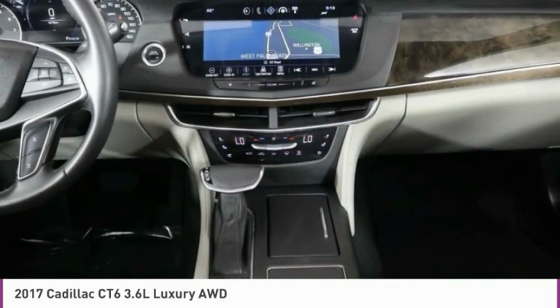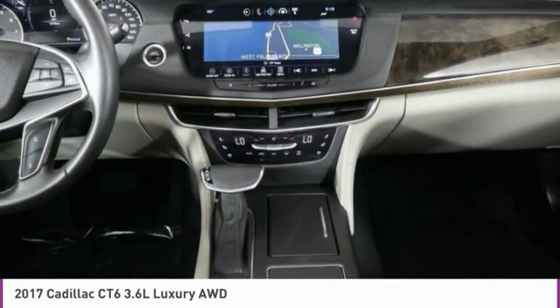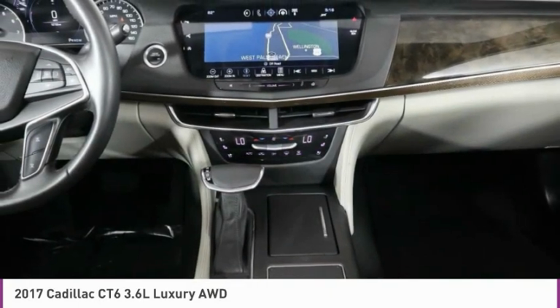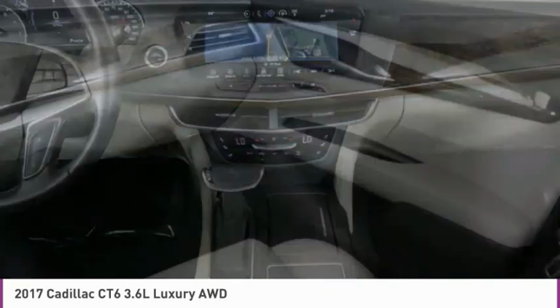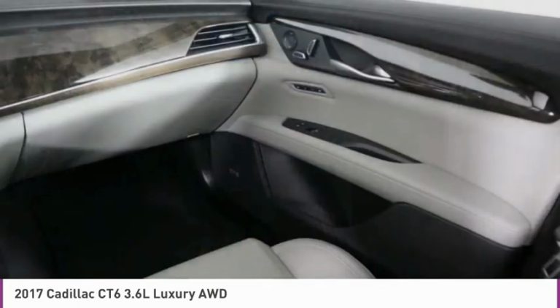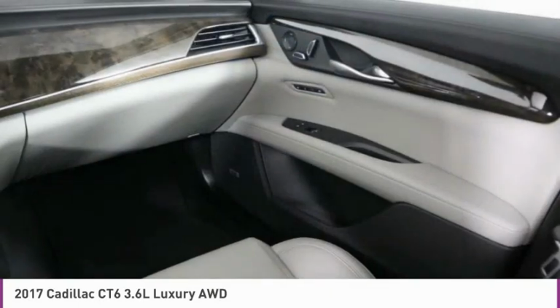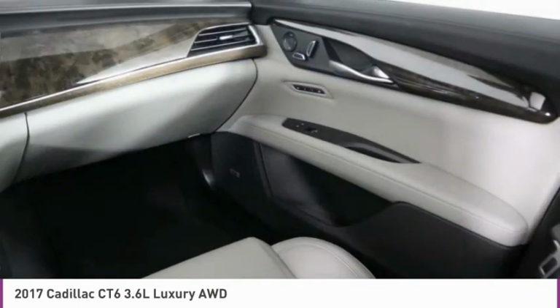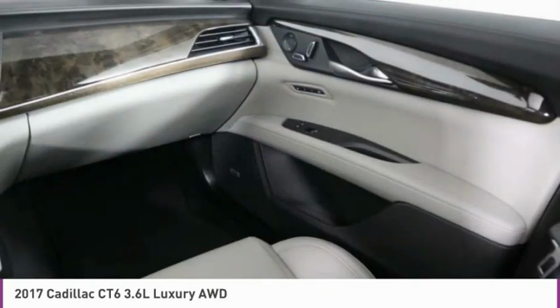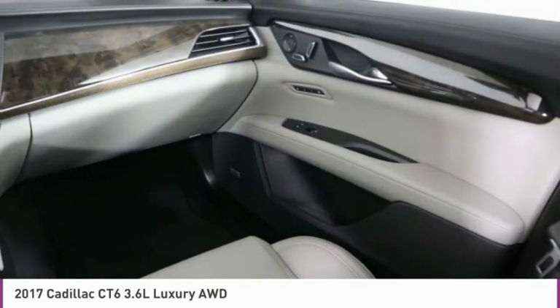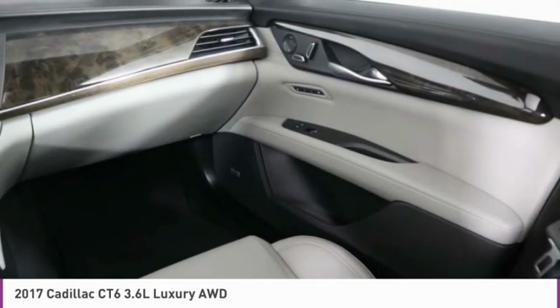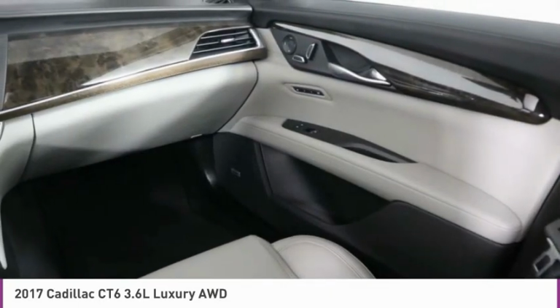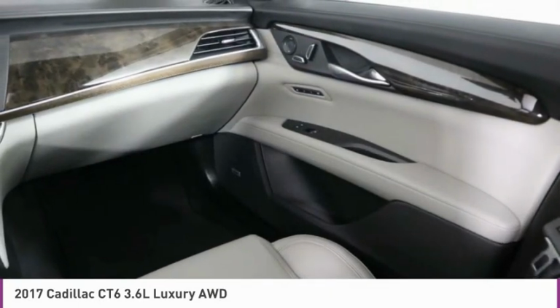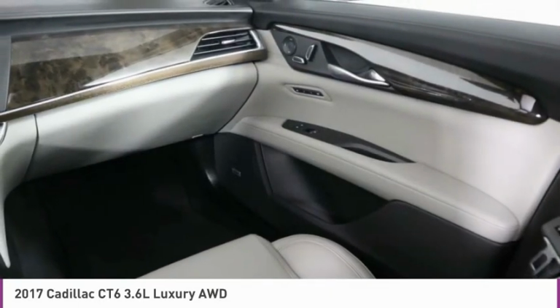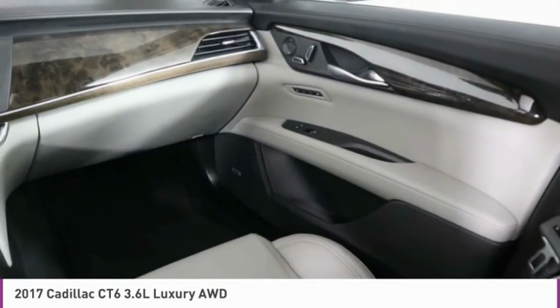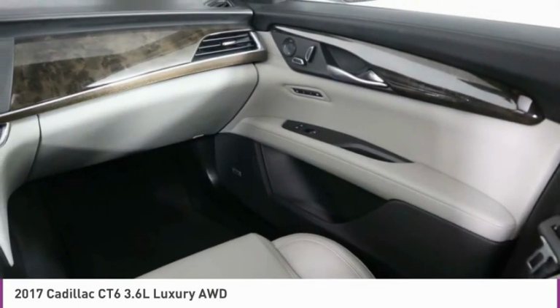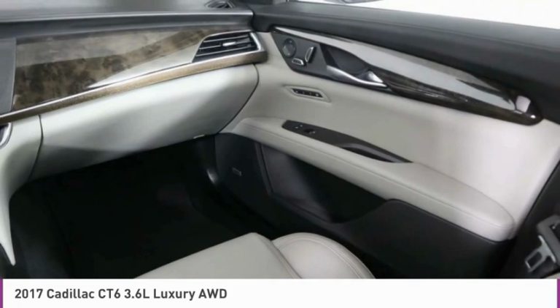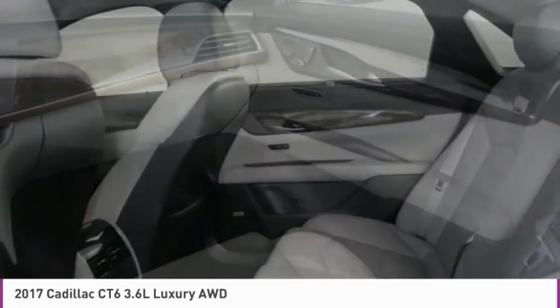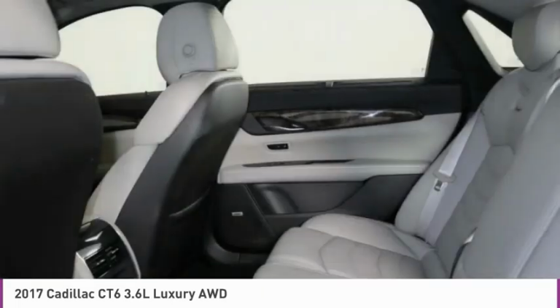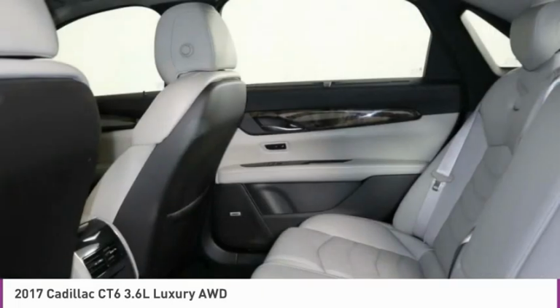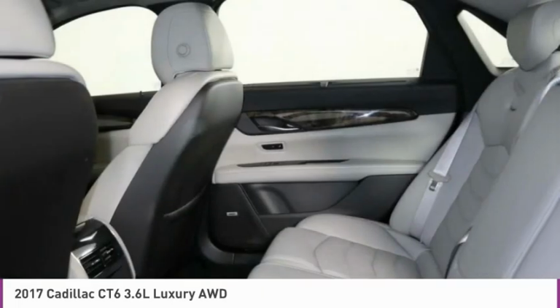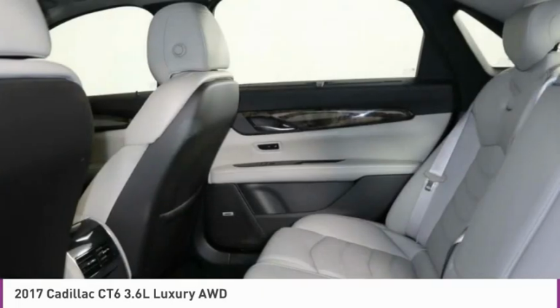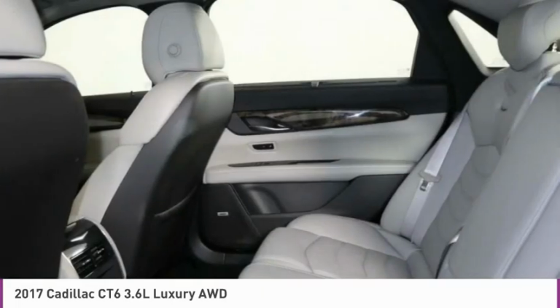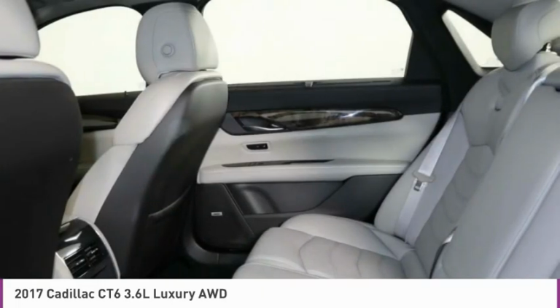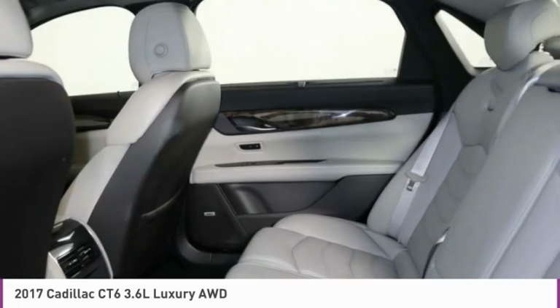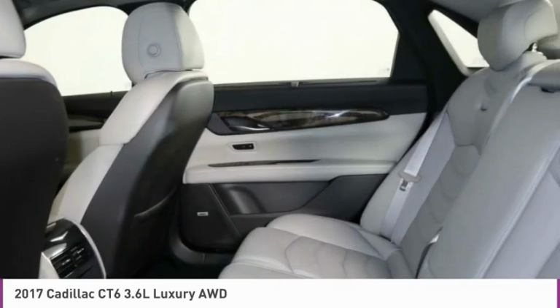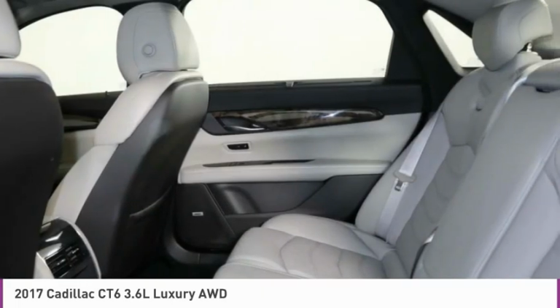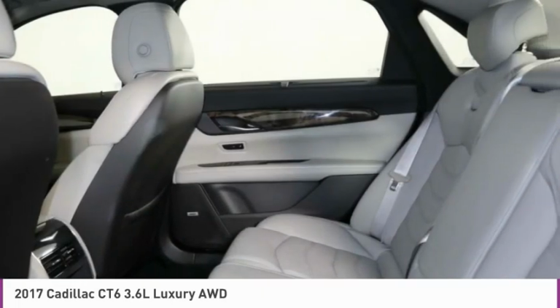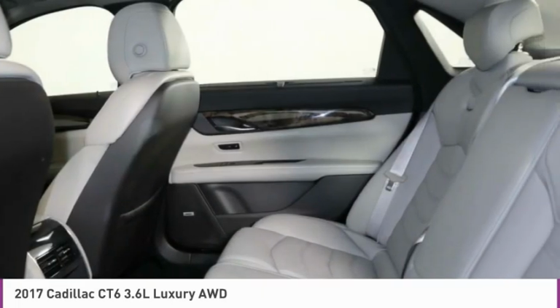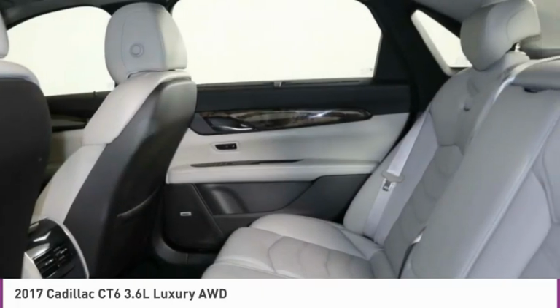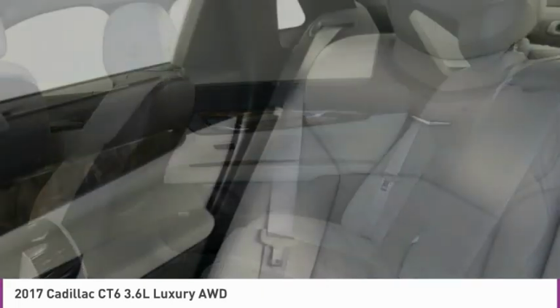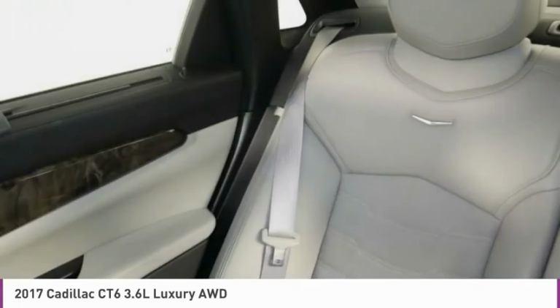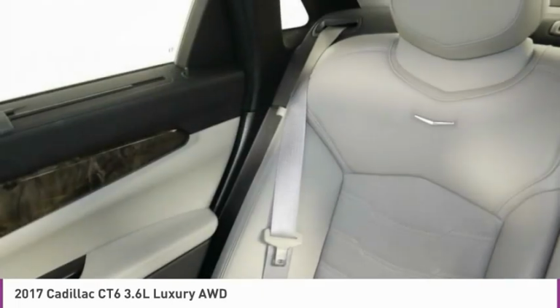Driver vanity mirror. This isn't just a vehicle, it's an experience. So stop in for a test drive today.